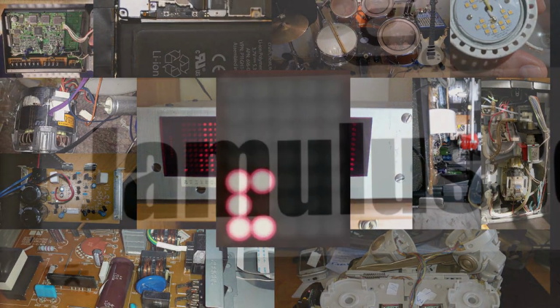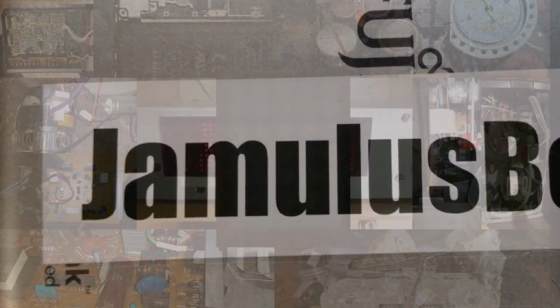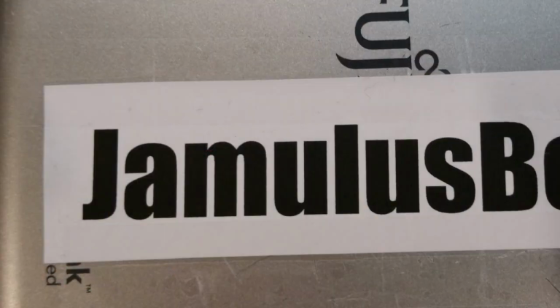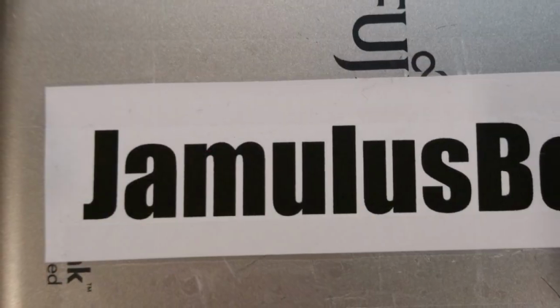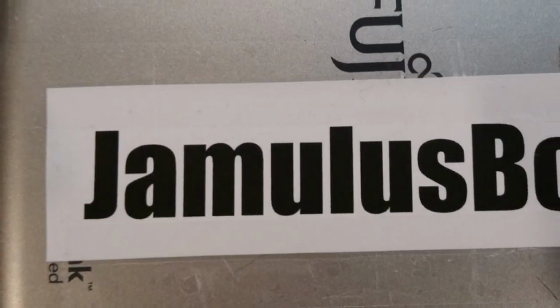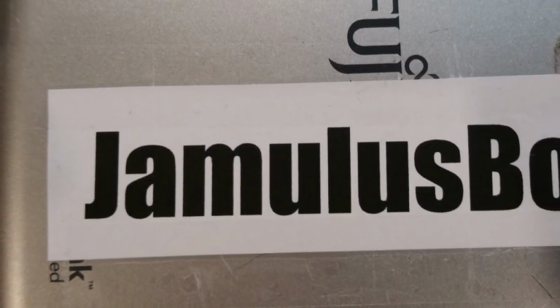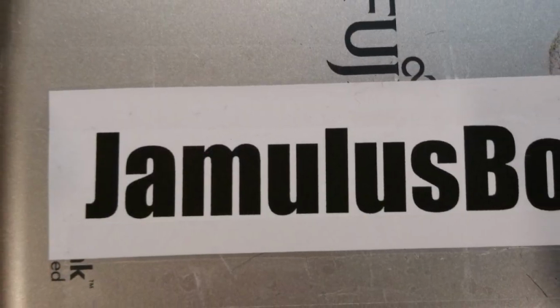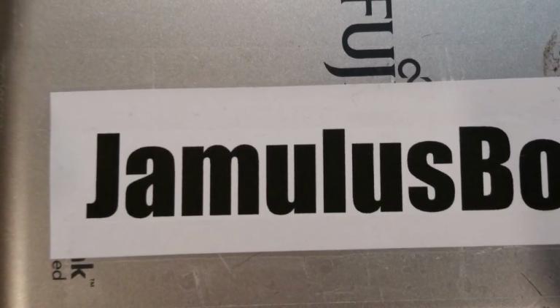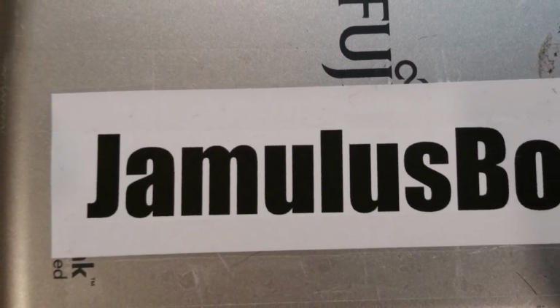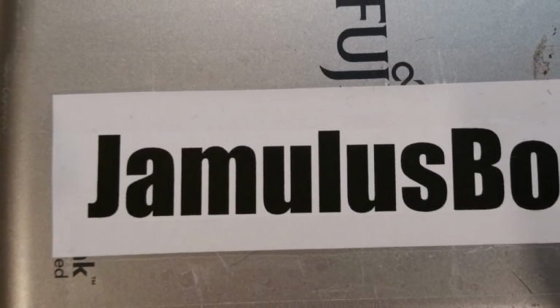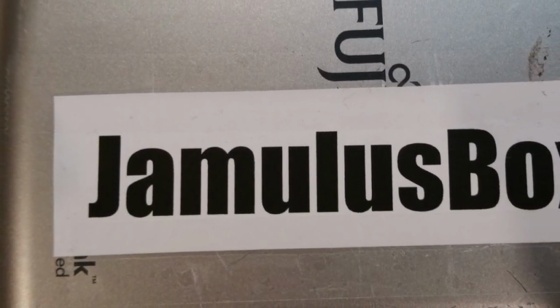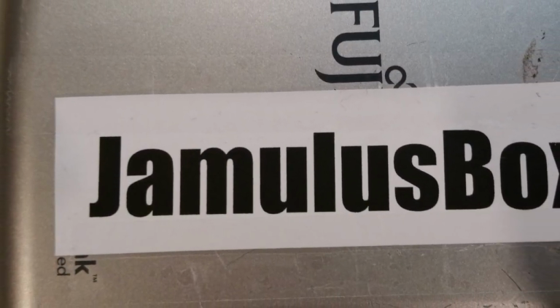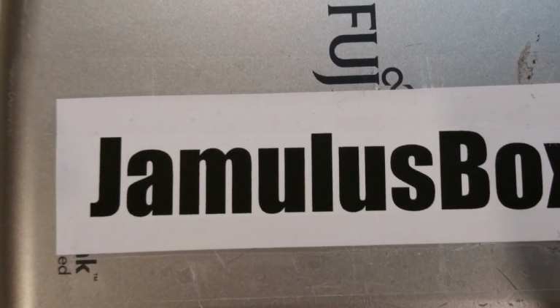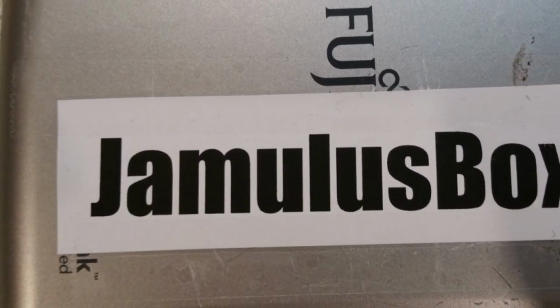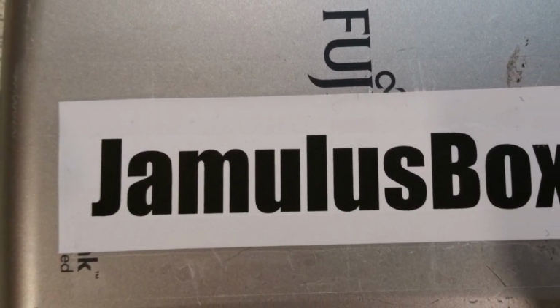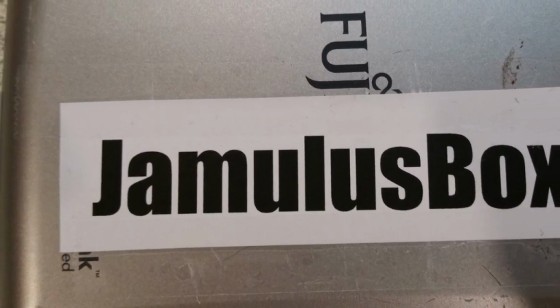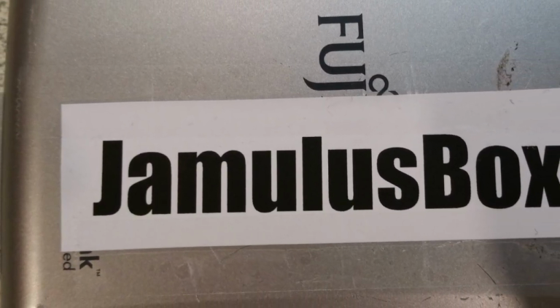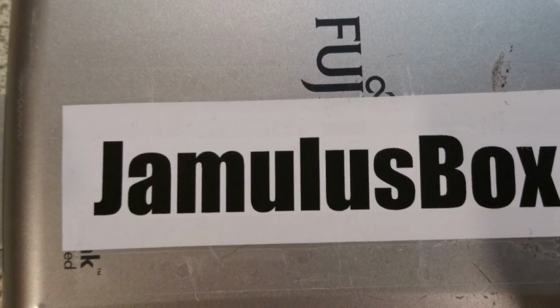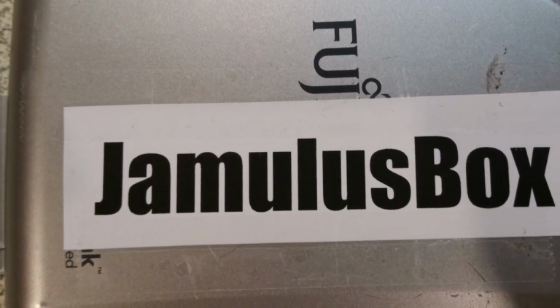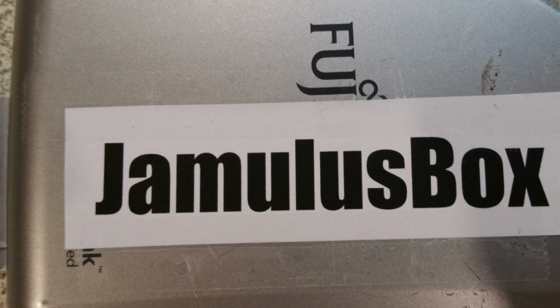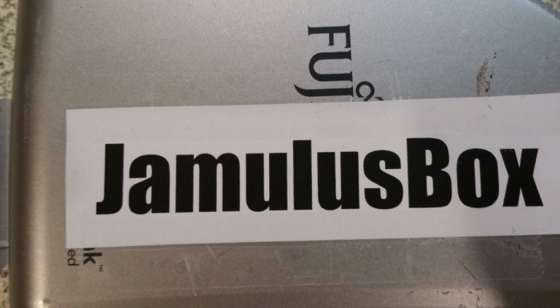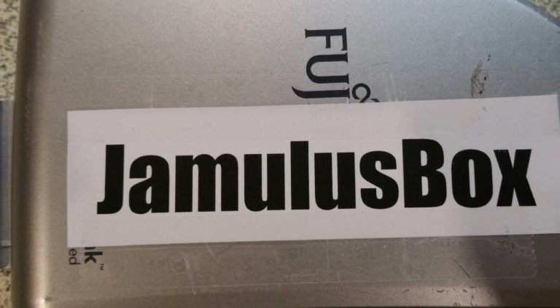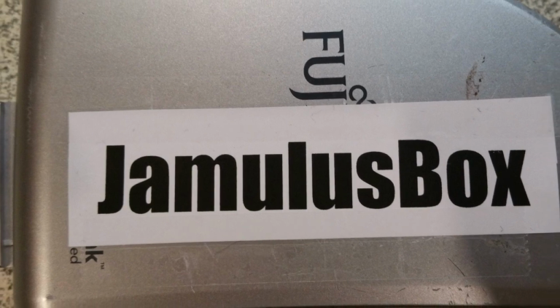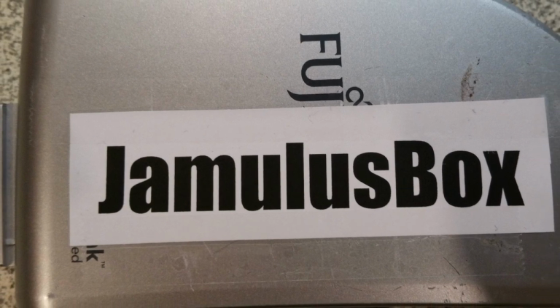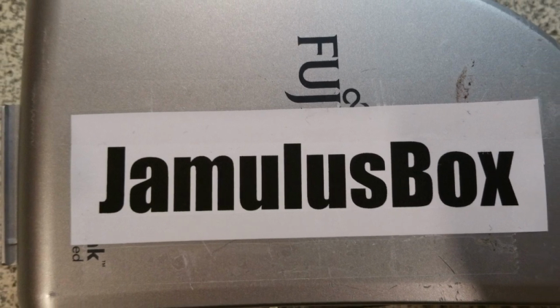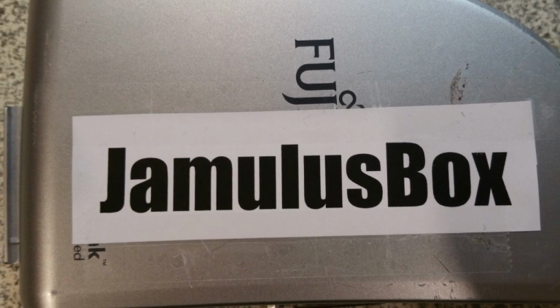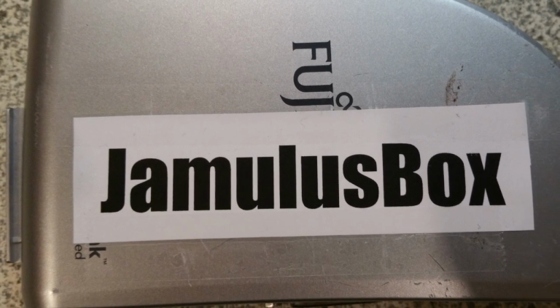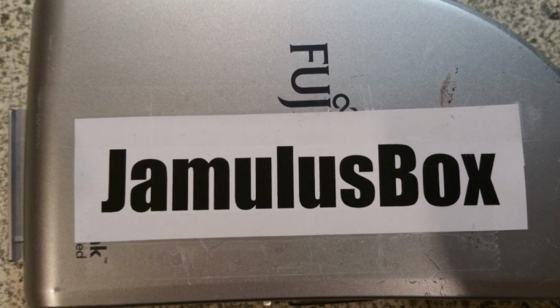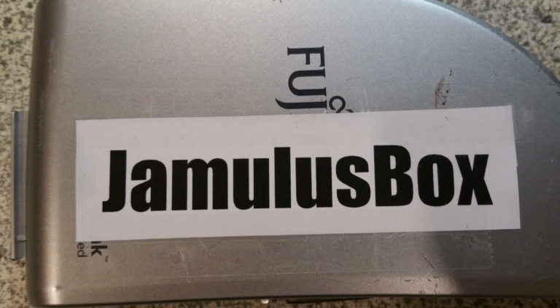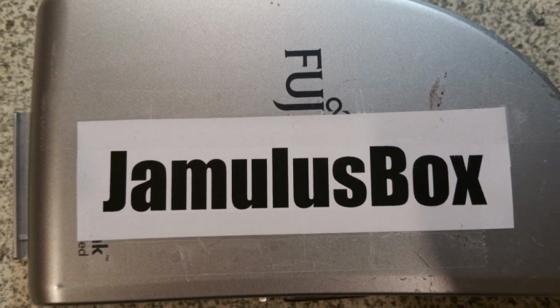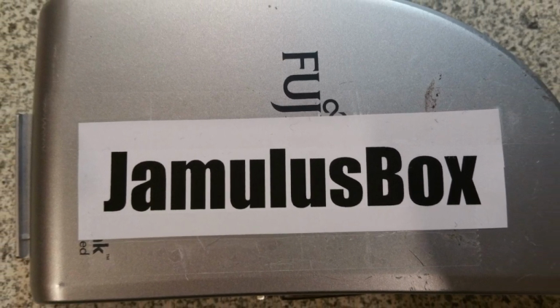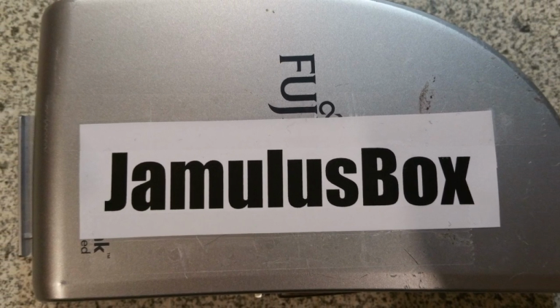Here it is, the Jamalos box — the first official dedicated hardware for Jamalos, the open source Internet Jam Session software.